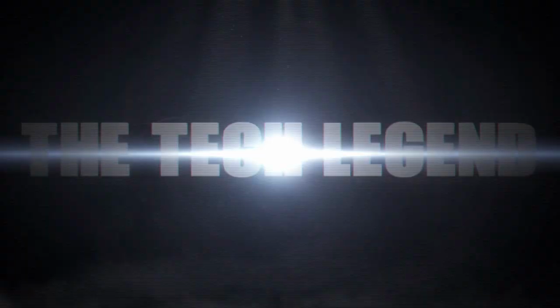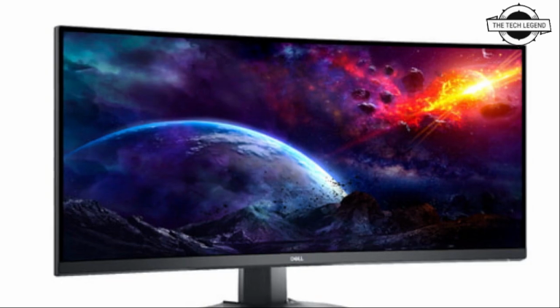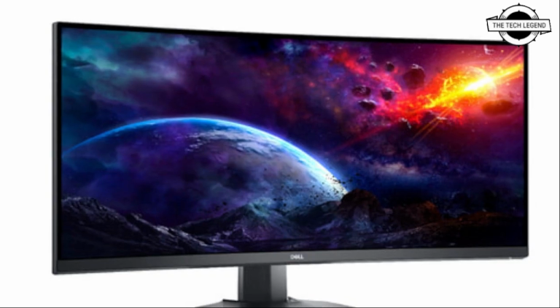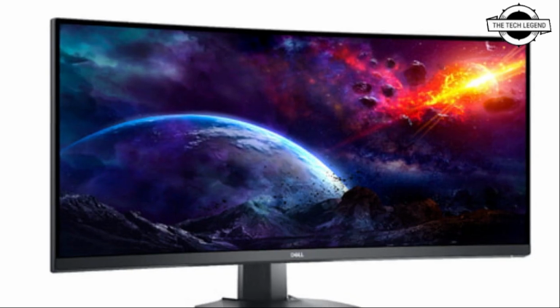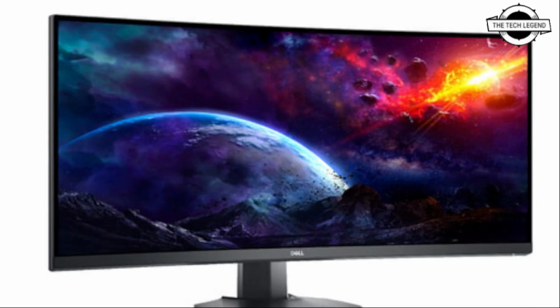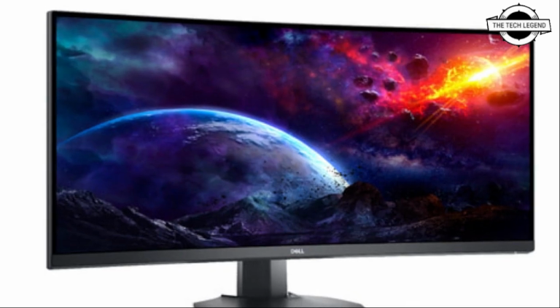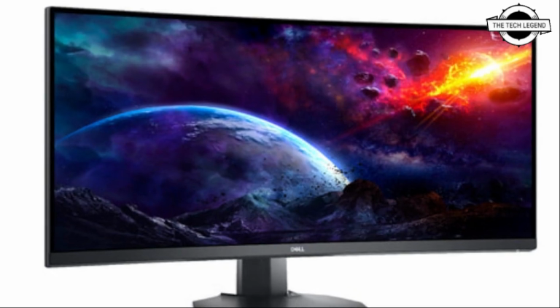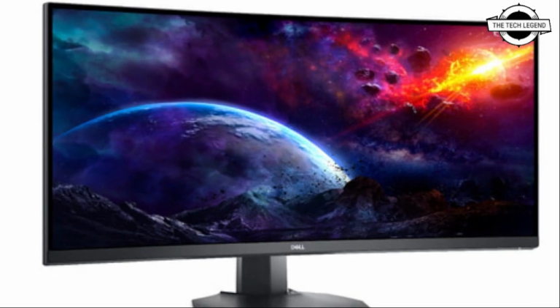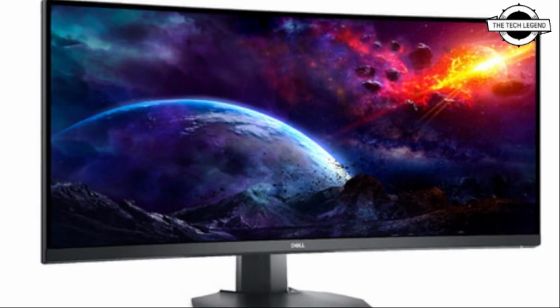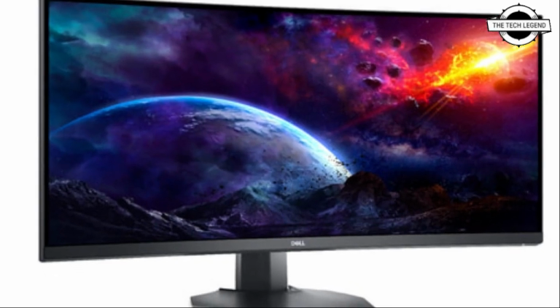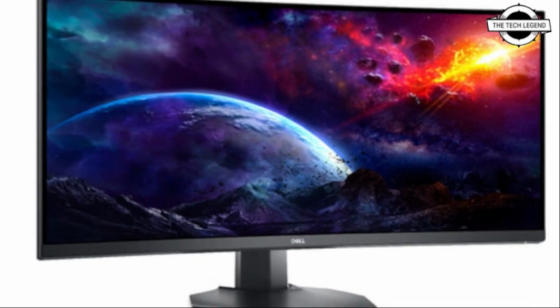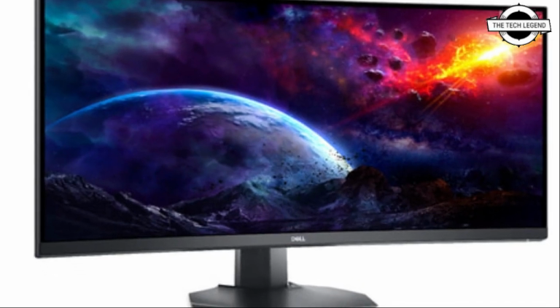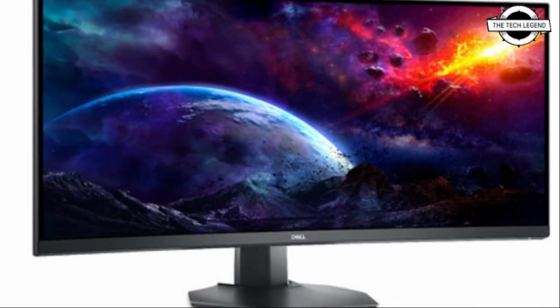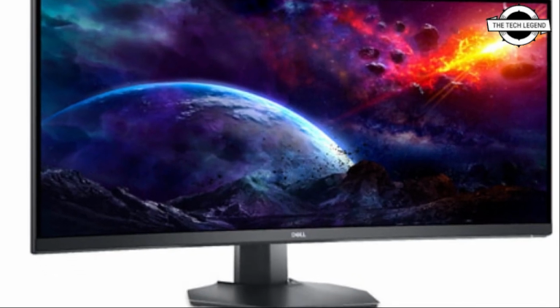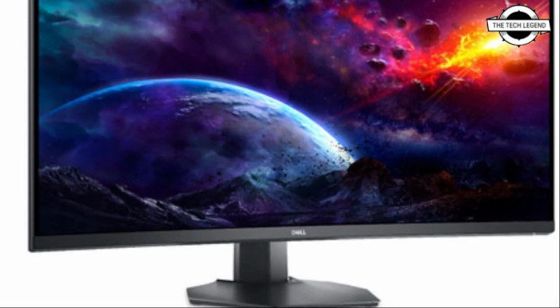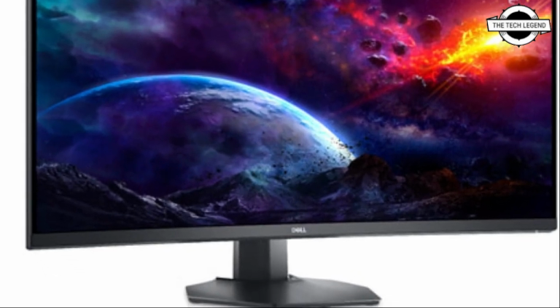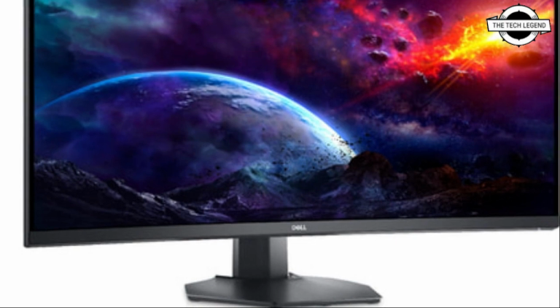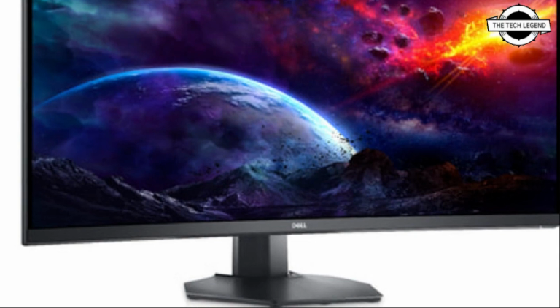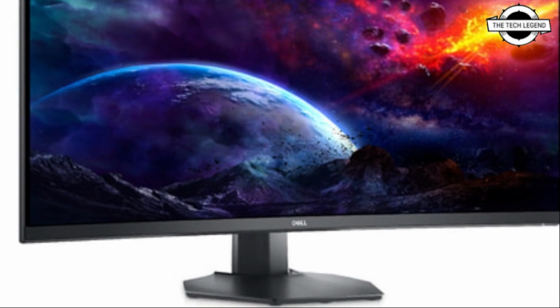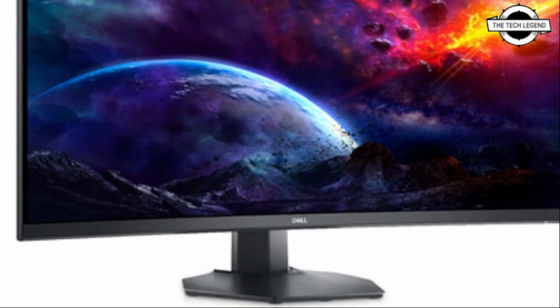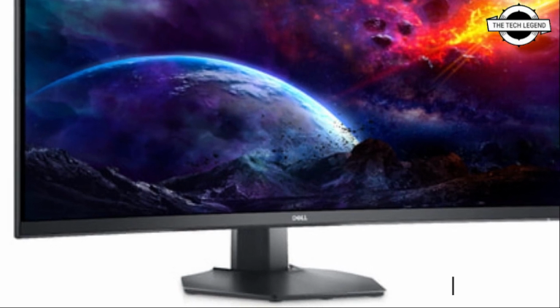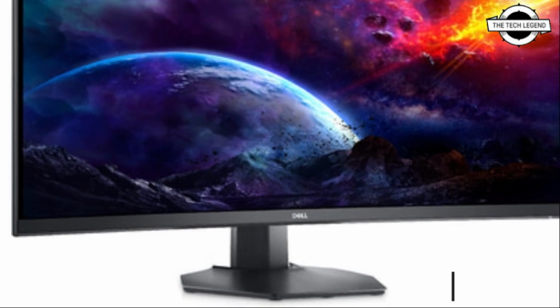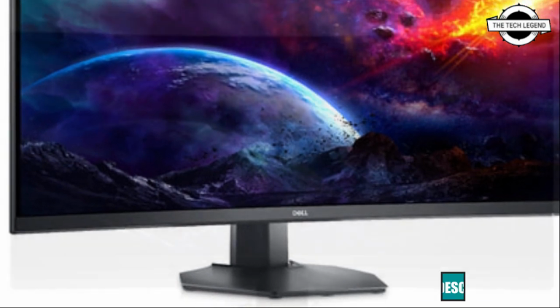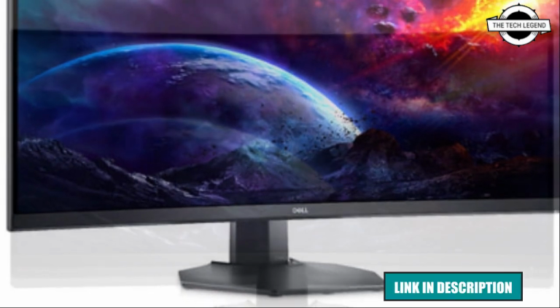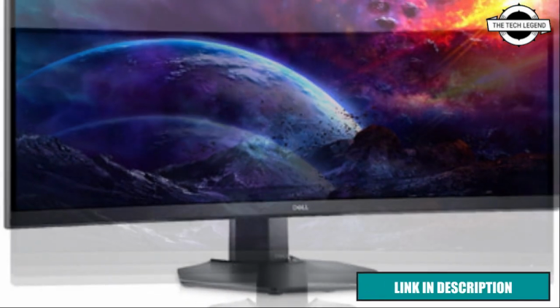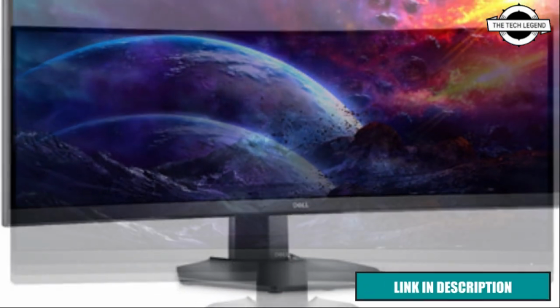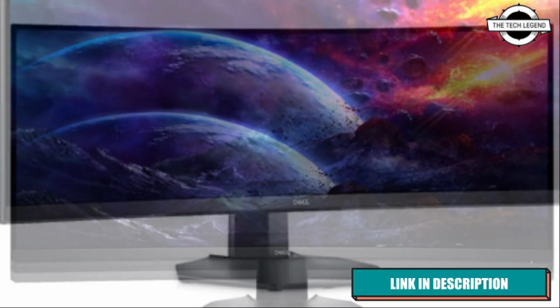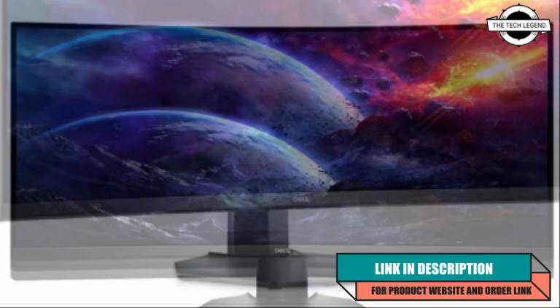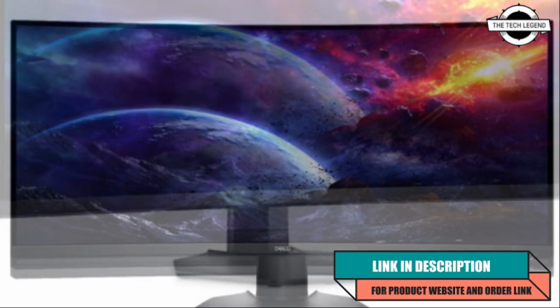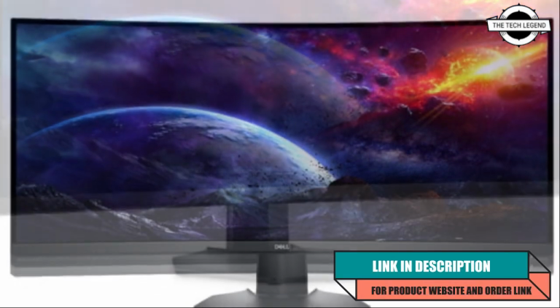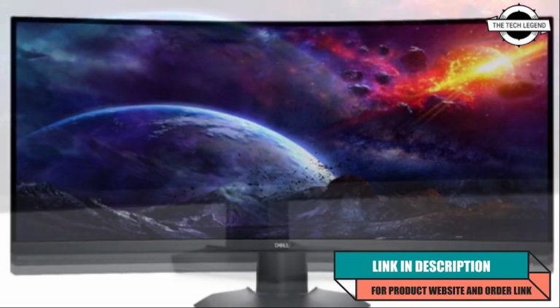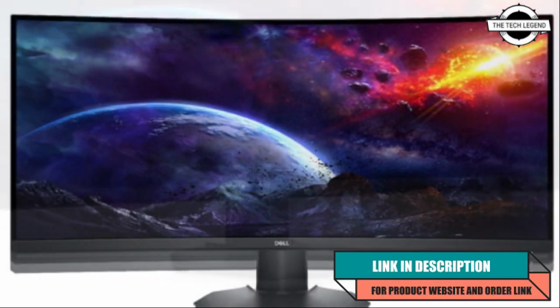Hello friends, welcome to the Tech is Den channel. Today I will talk about Dell's four new monitors.